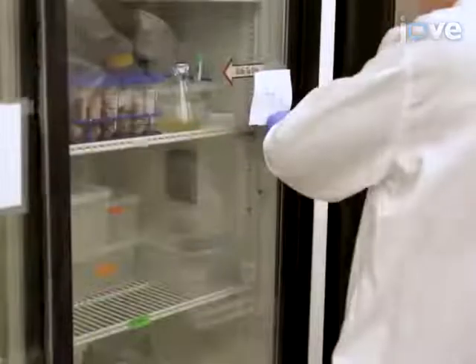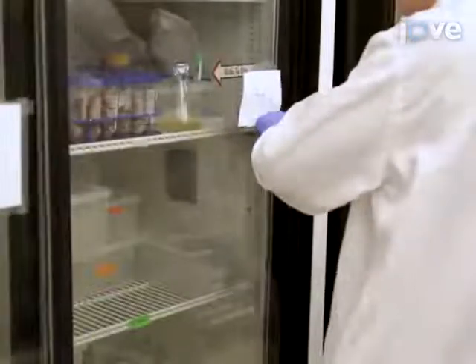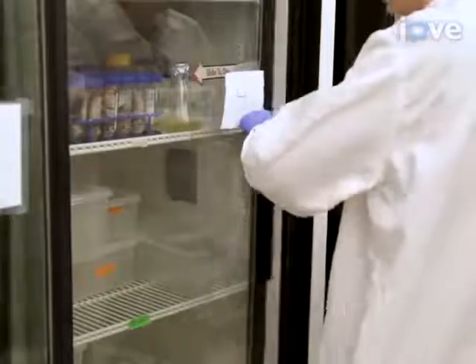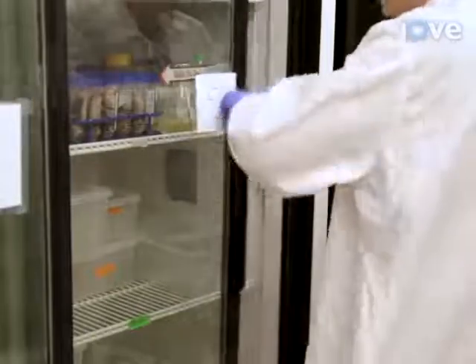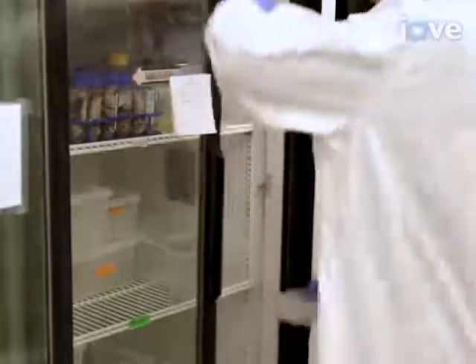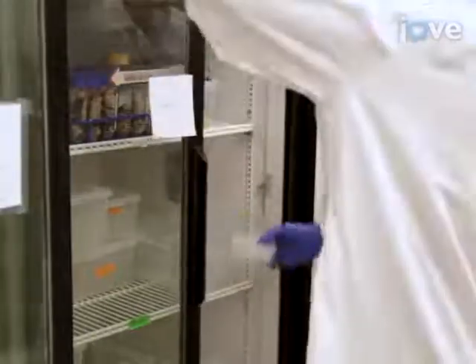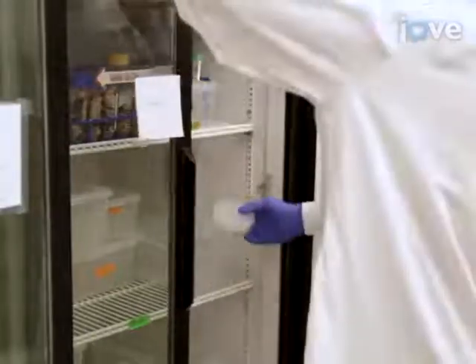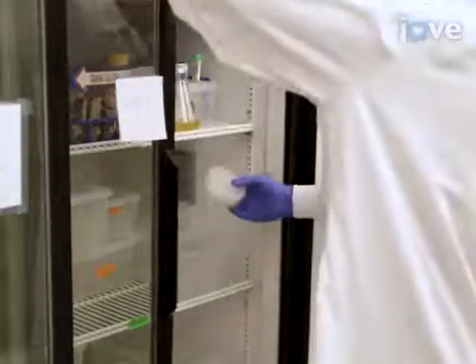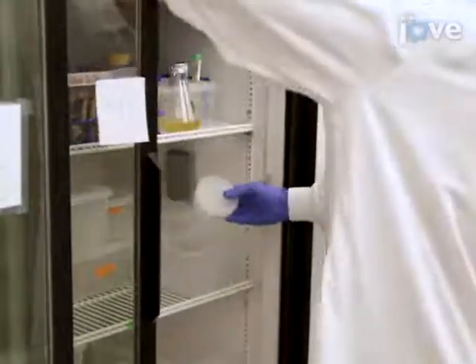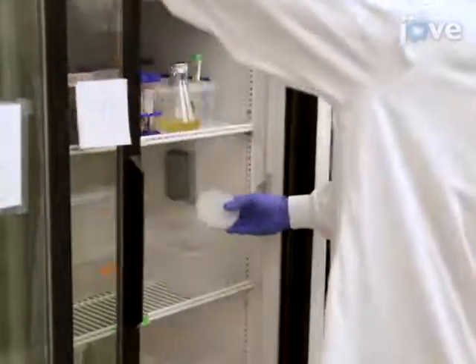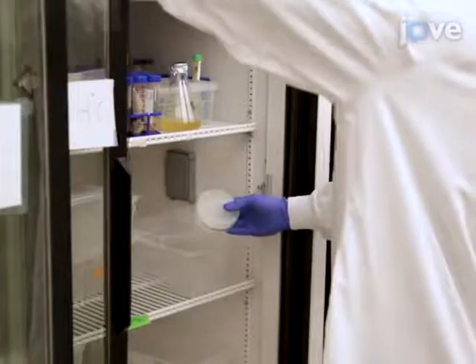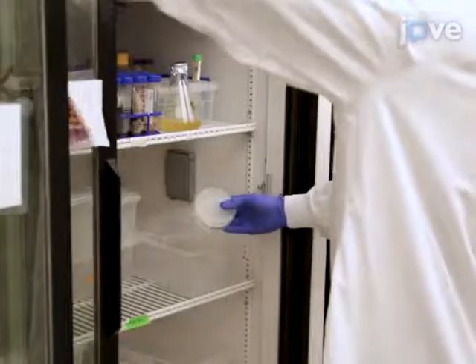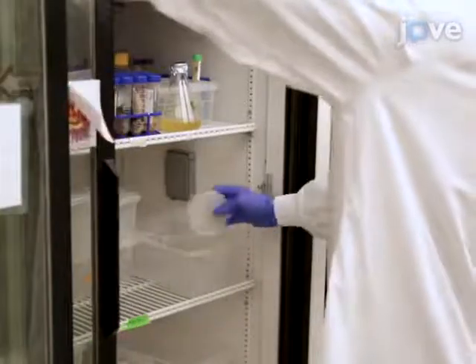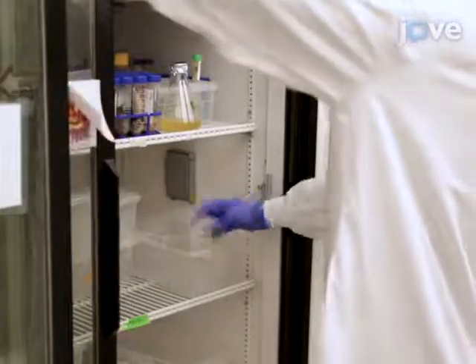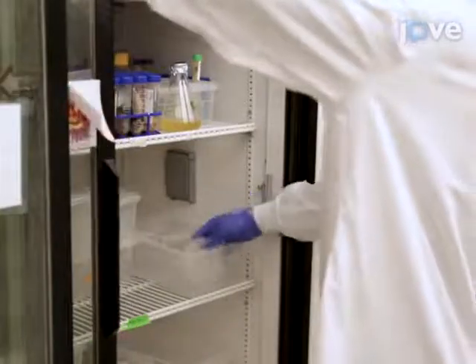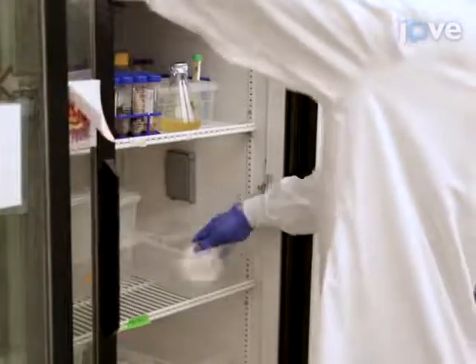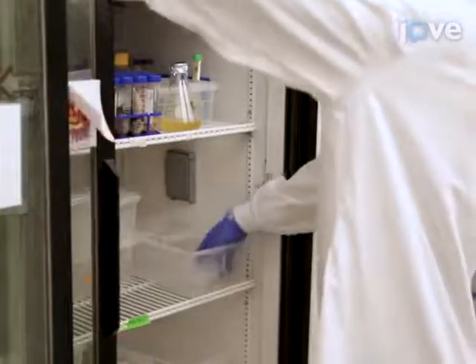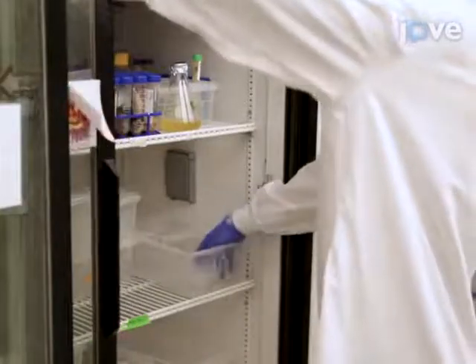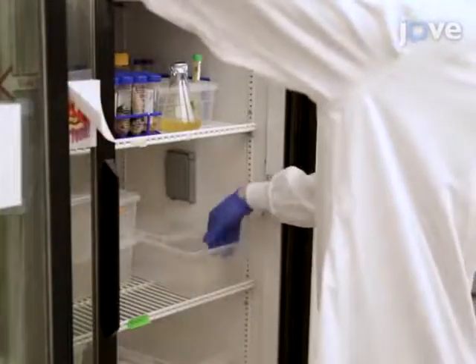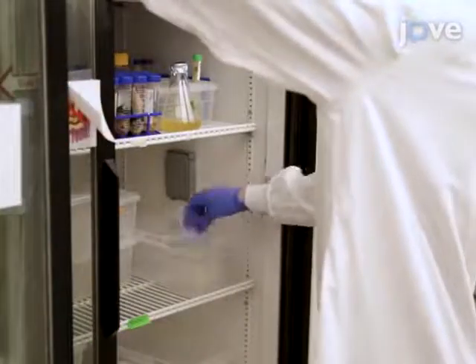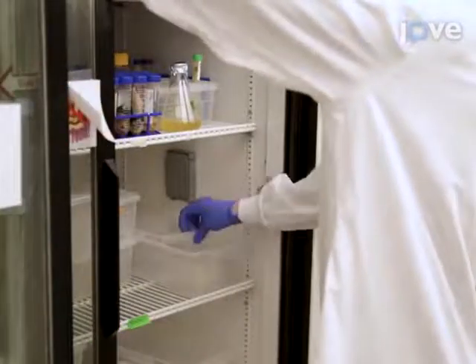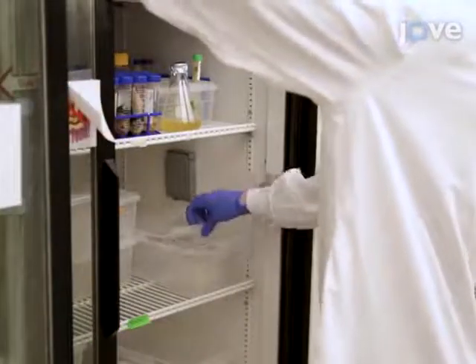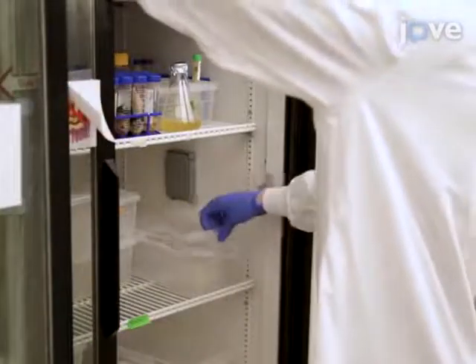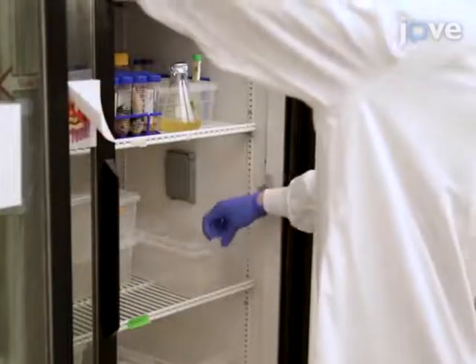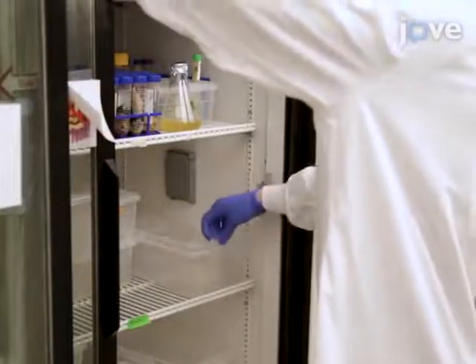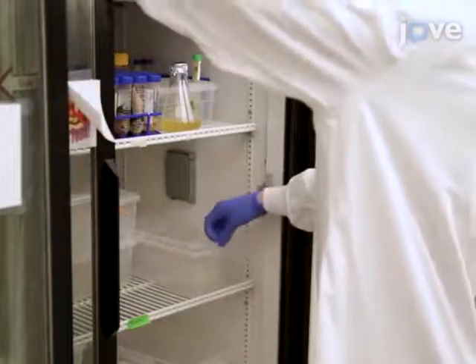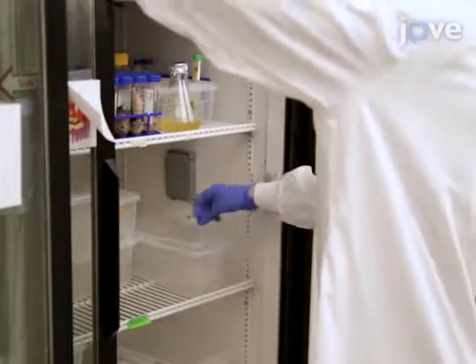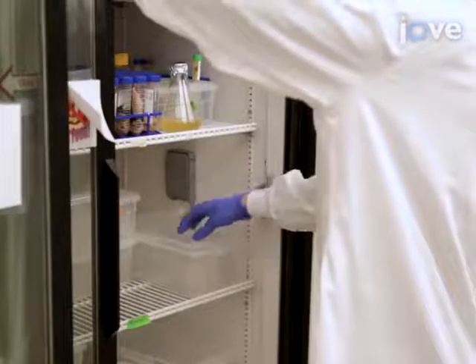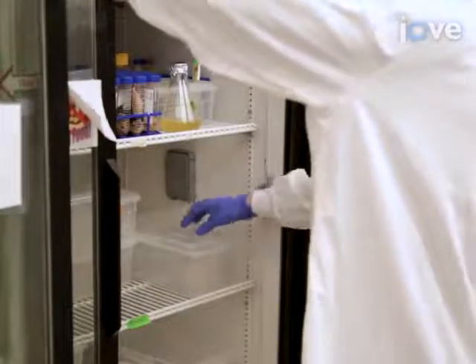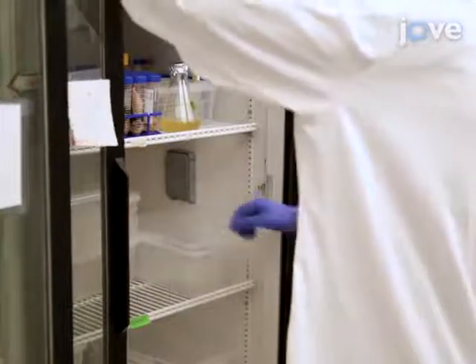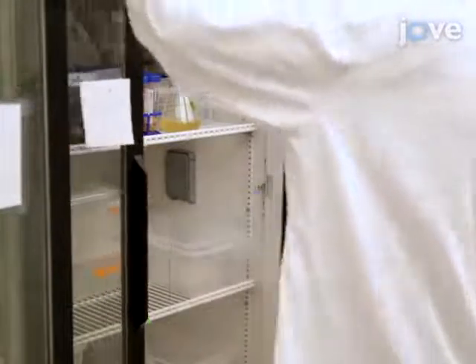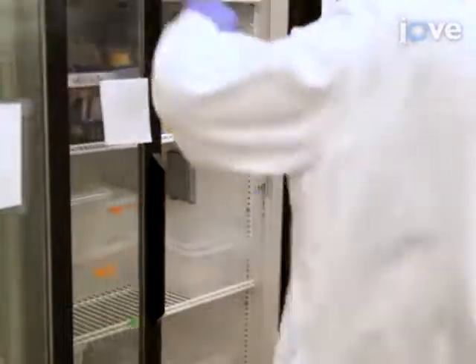When the mass culture plates have dried, store them at 4 degrees Celsius for up to 2 weeks.